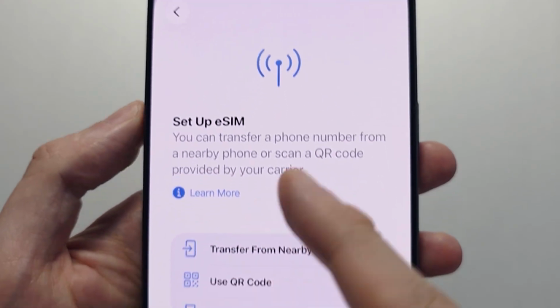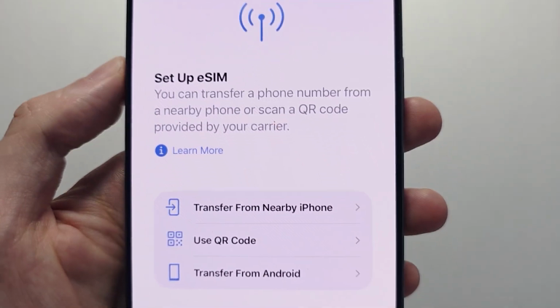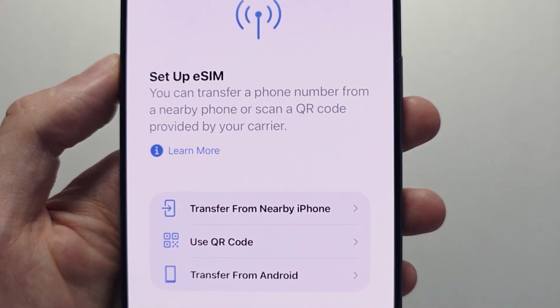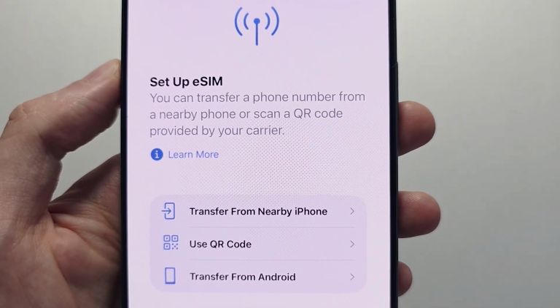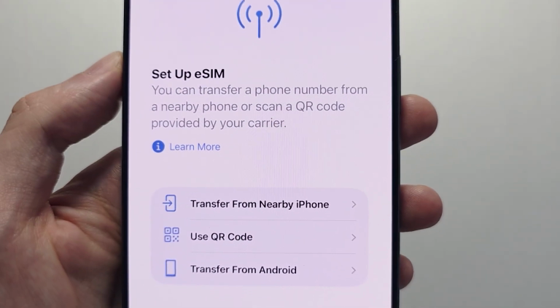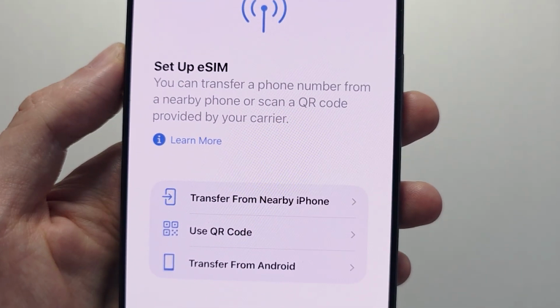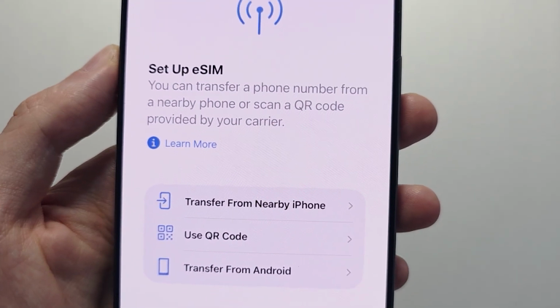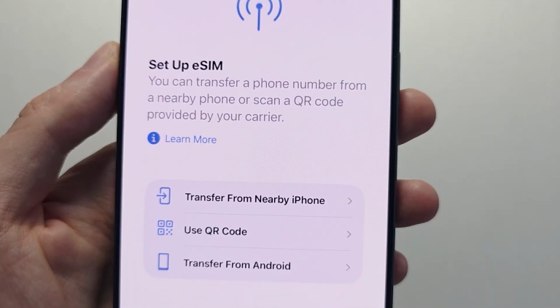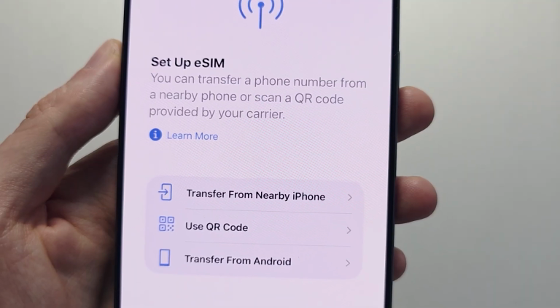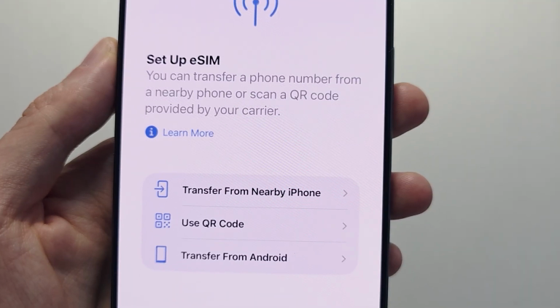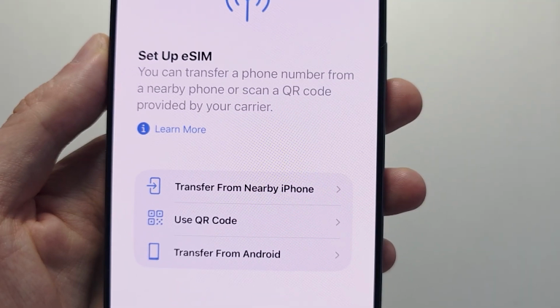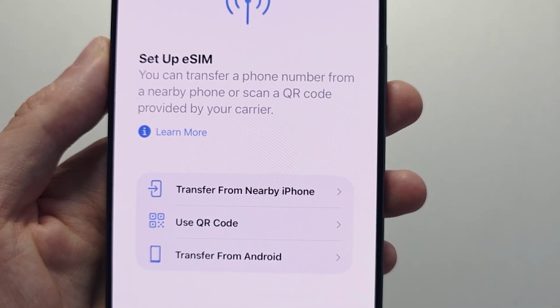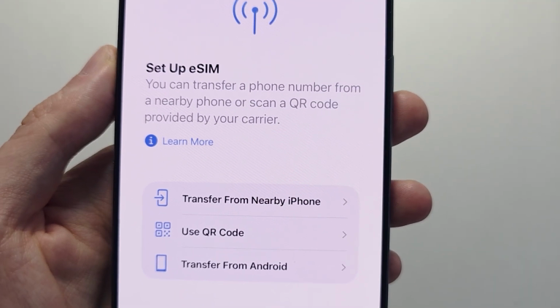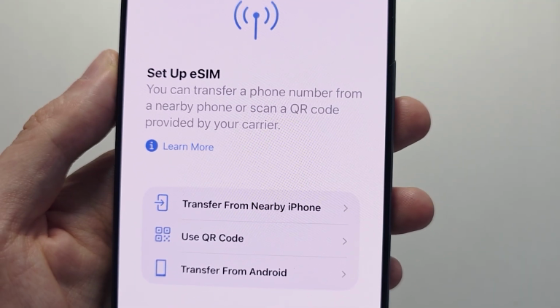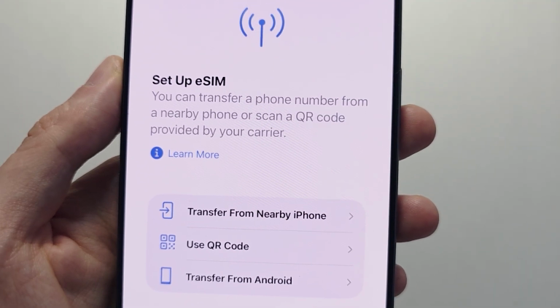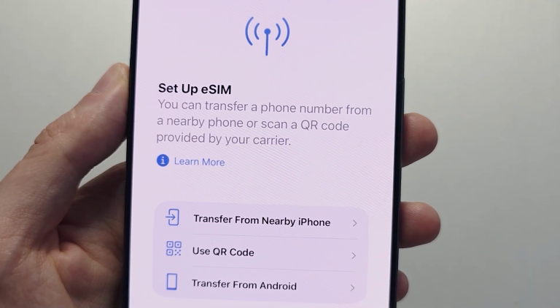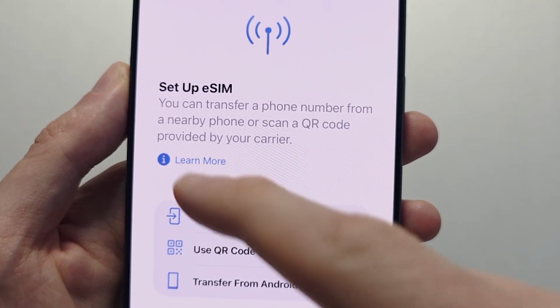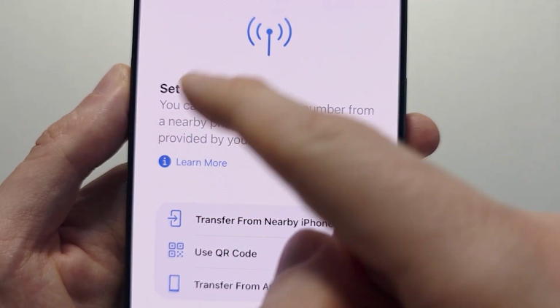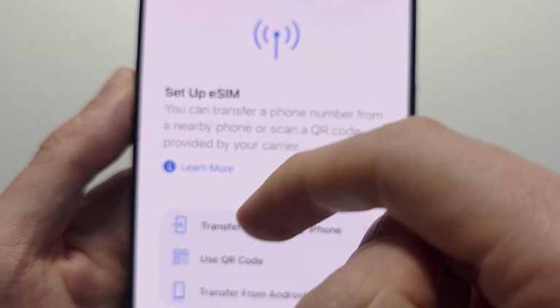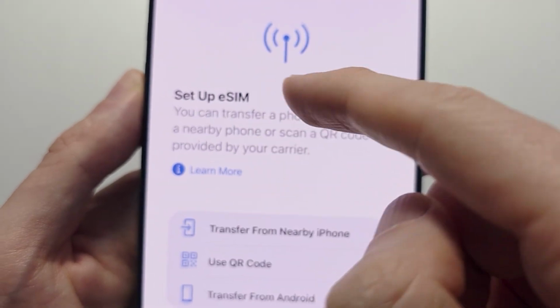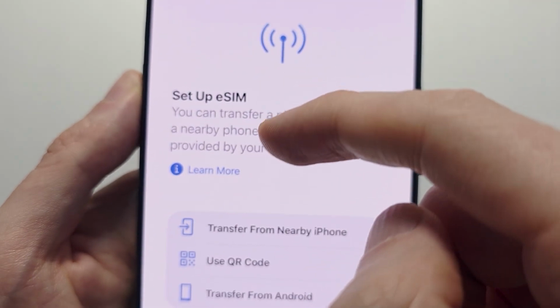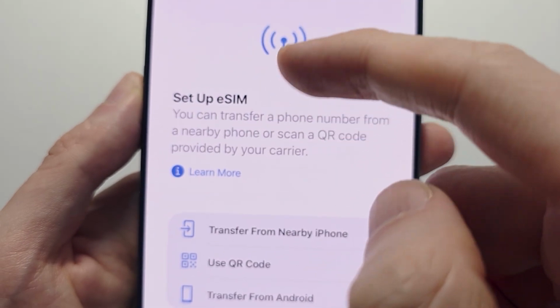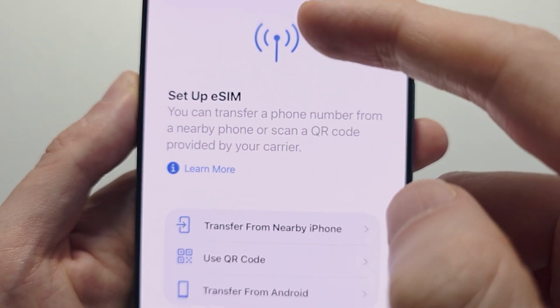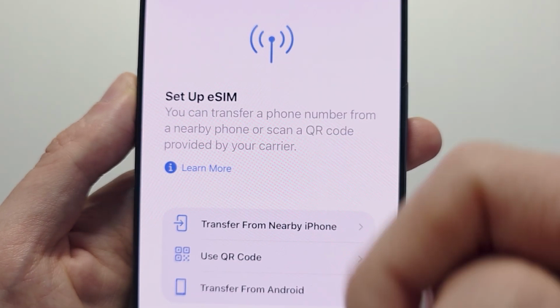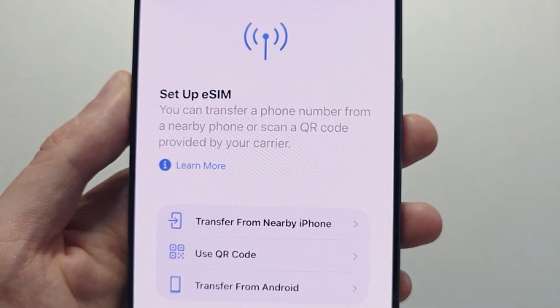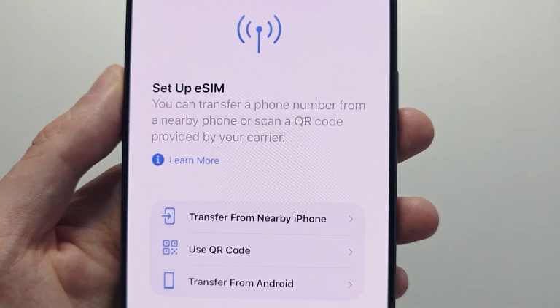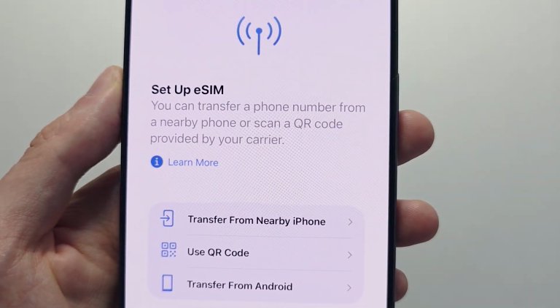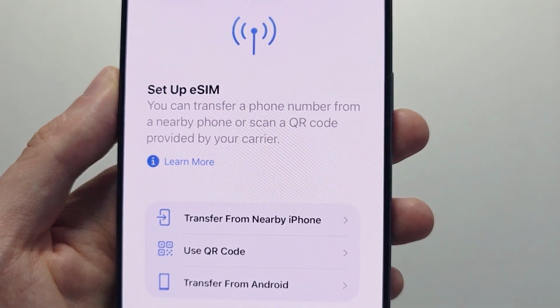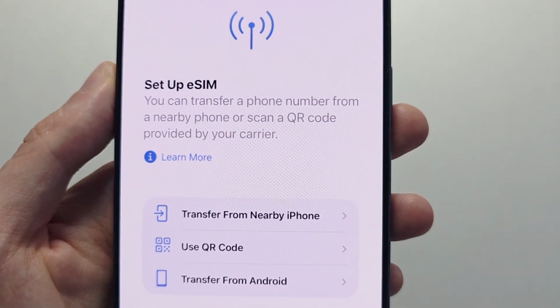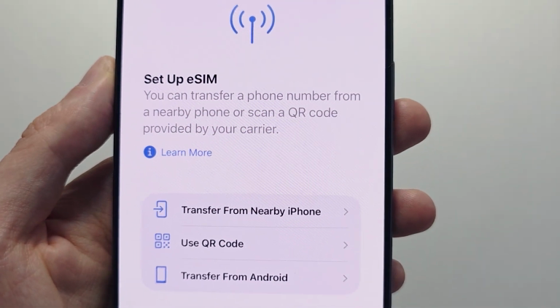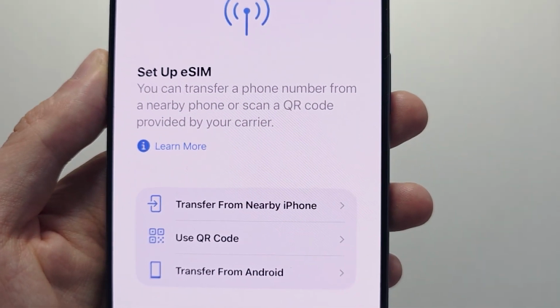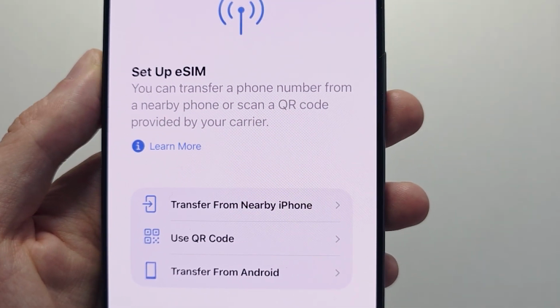You may also see something about Set up eSIM. If you don't see it, just scroll down and find Set up eSIM.